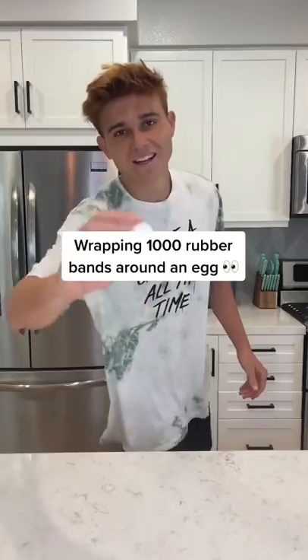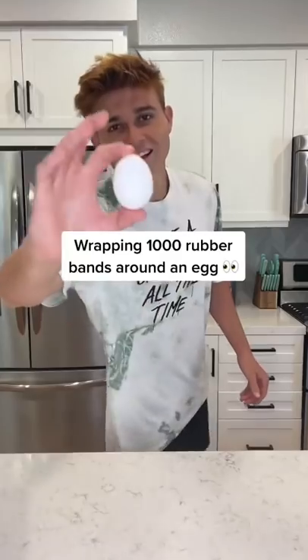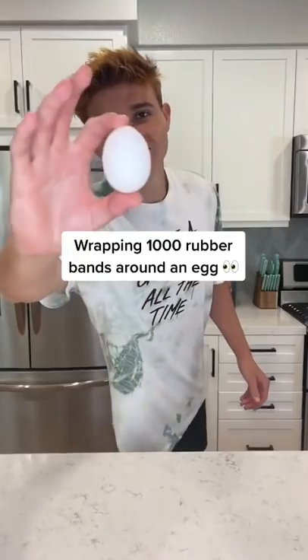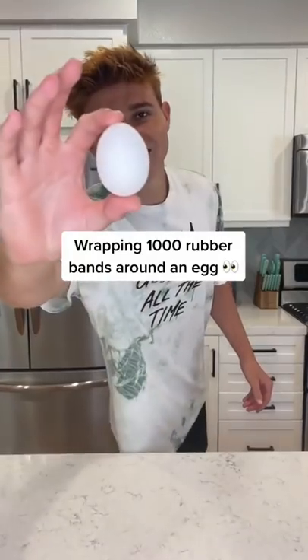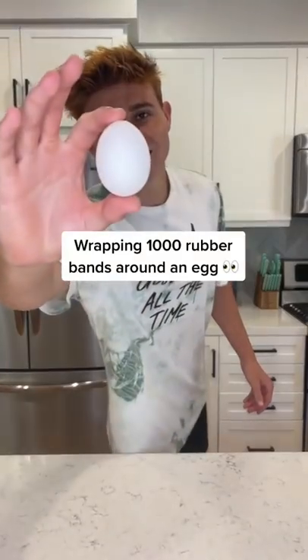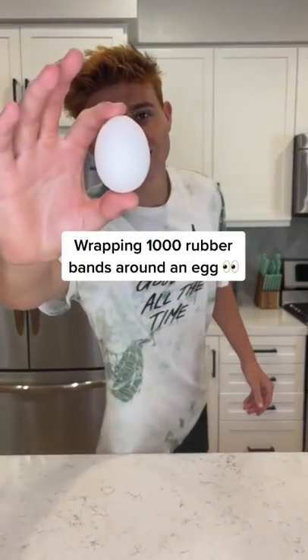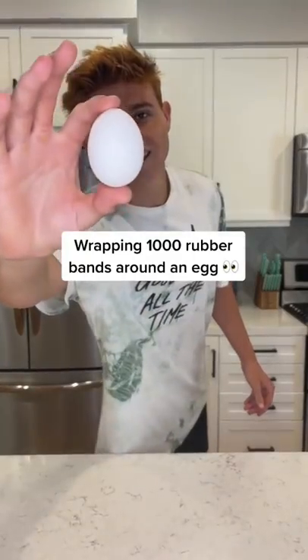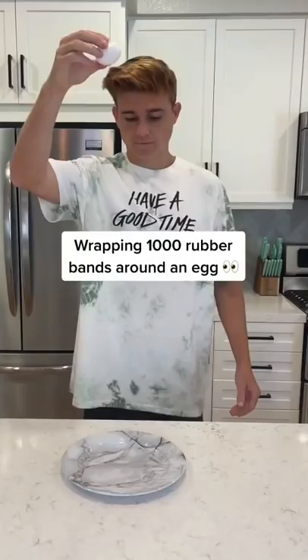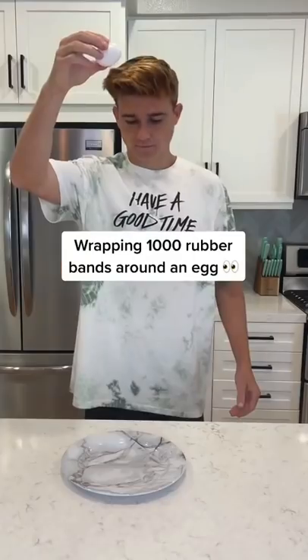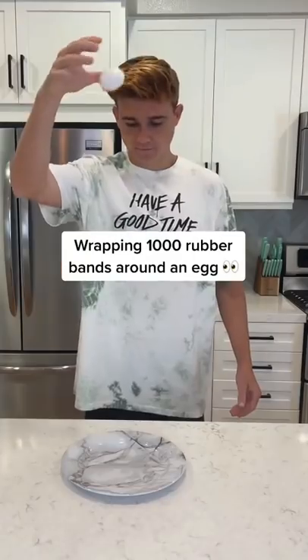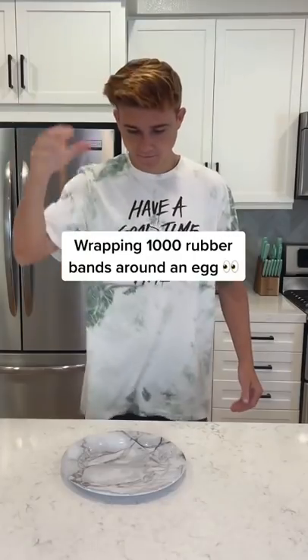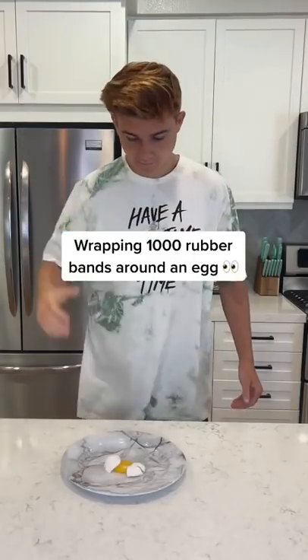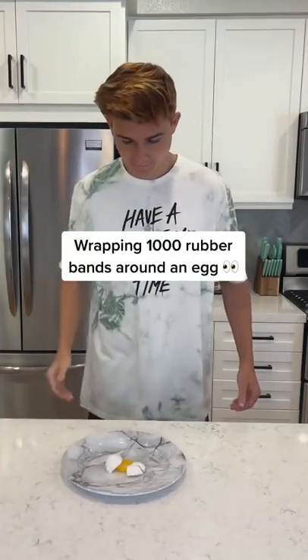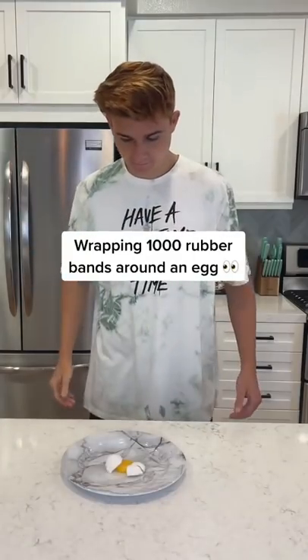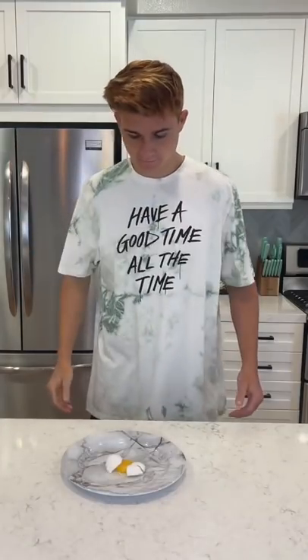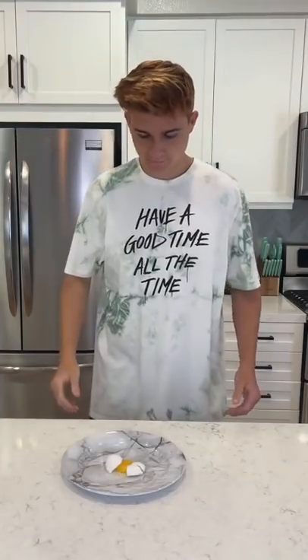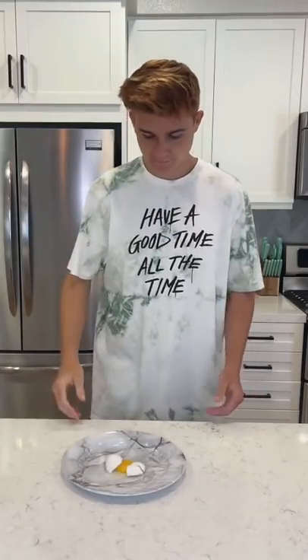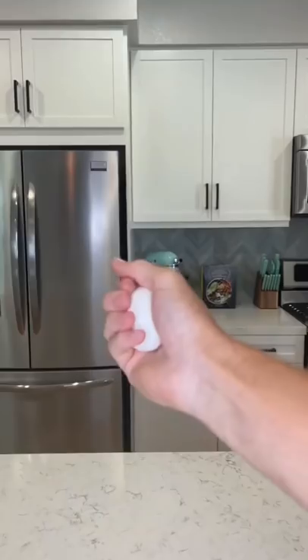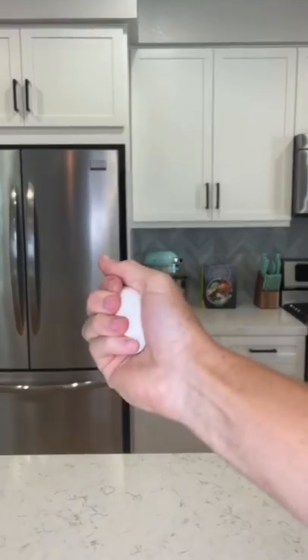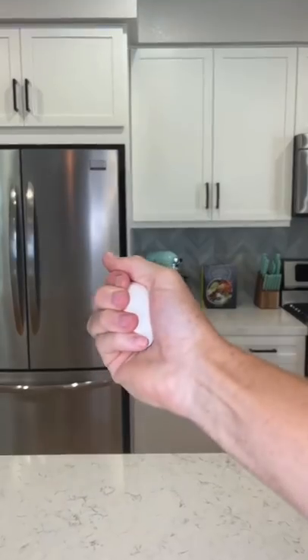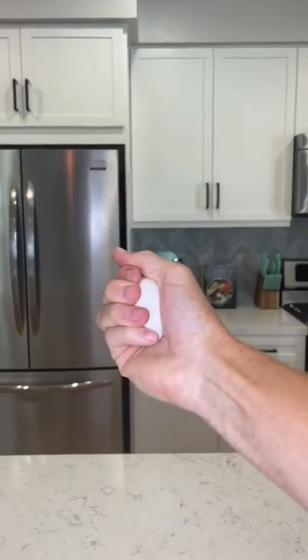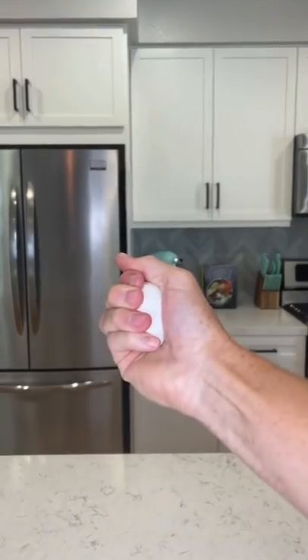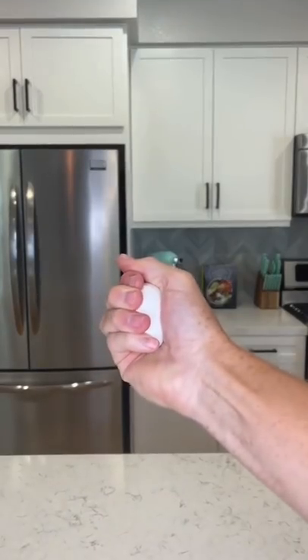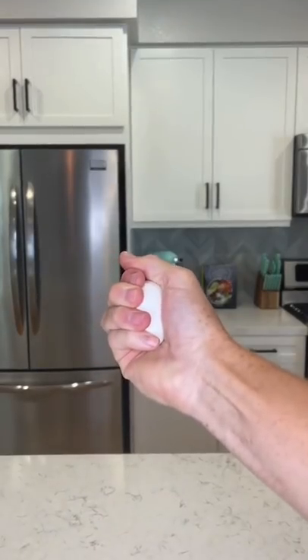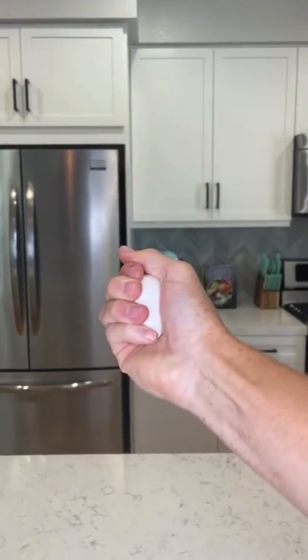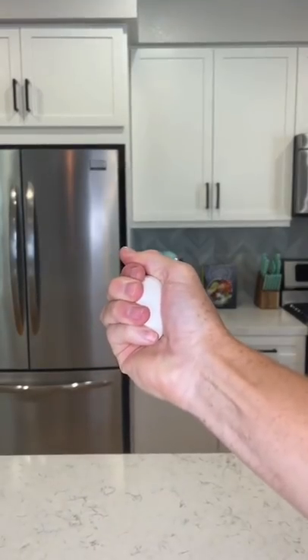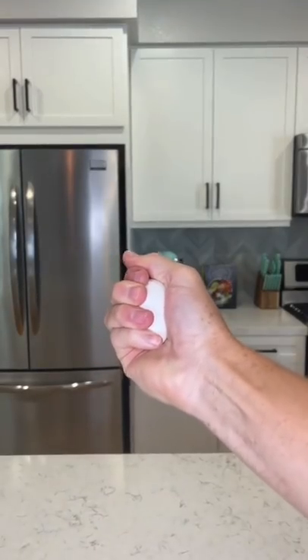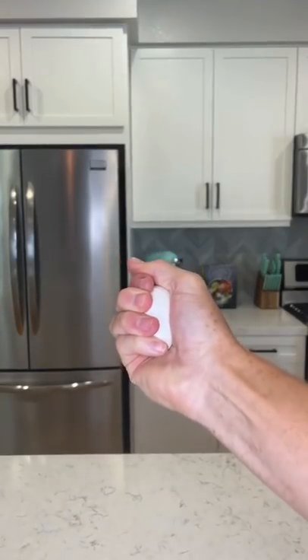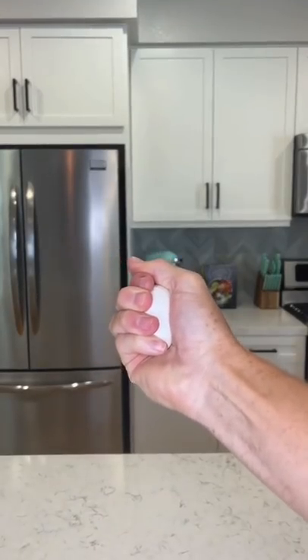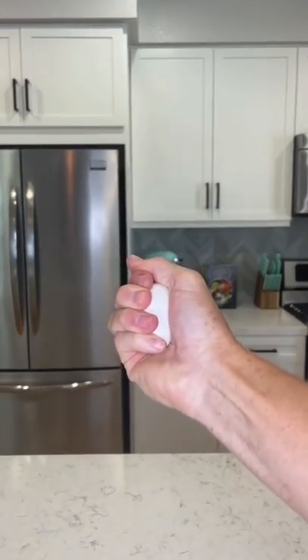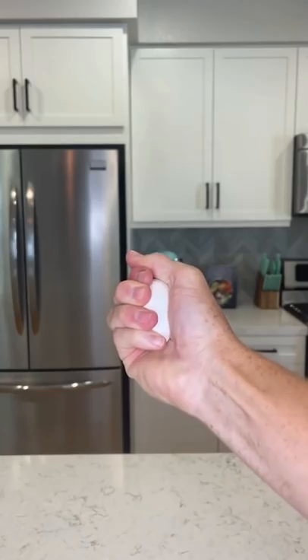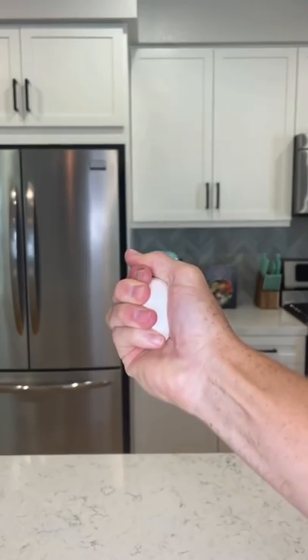This is an egg, and this is what happens when you drop an egg. But when you try and squeeze an egg with a bunch of pressure, it doesn't break.